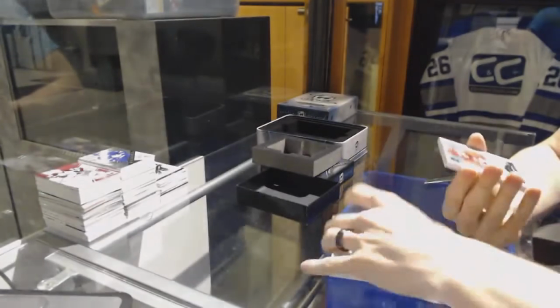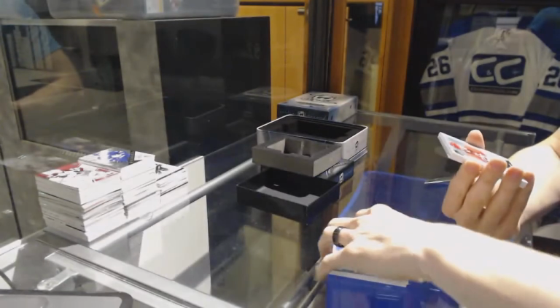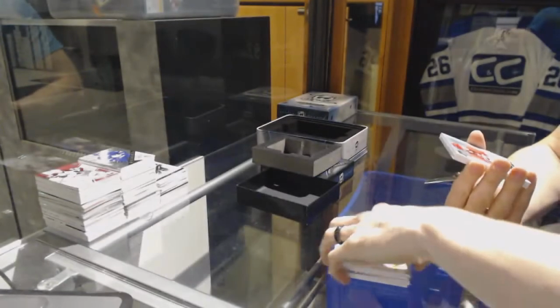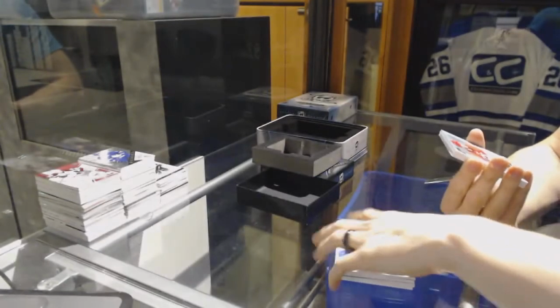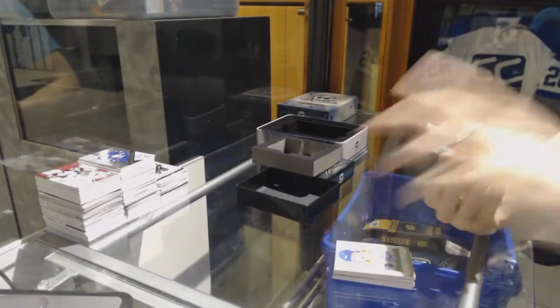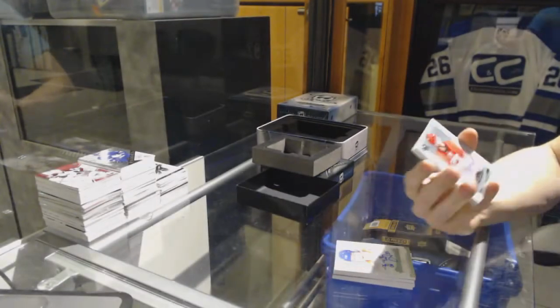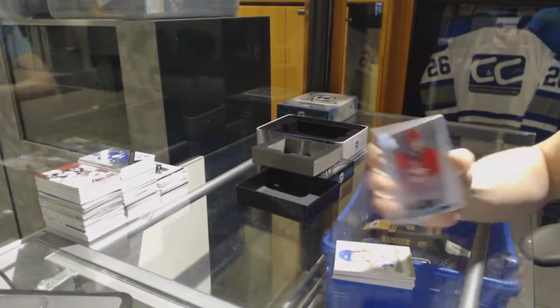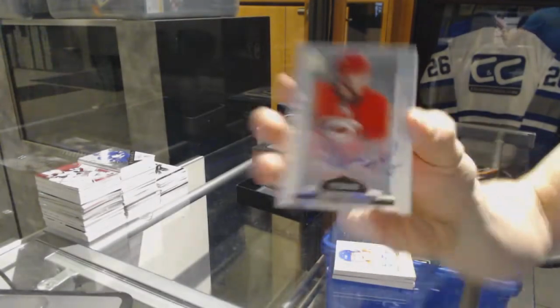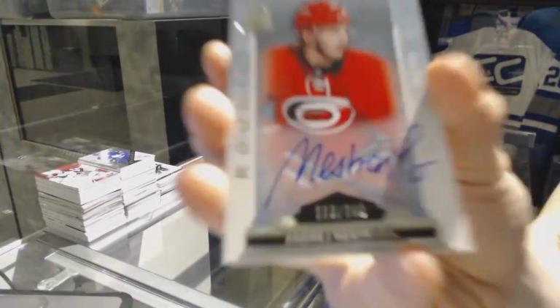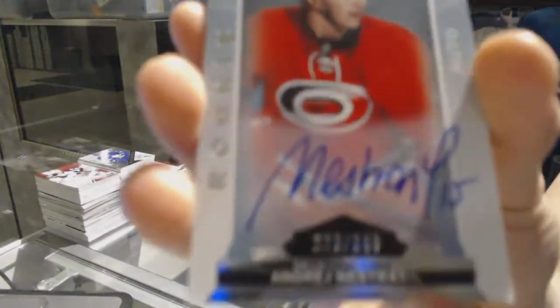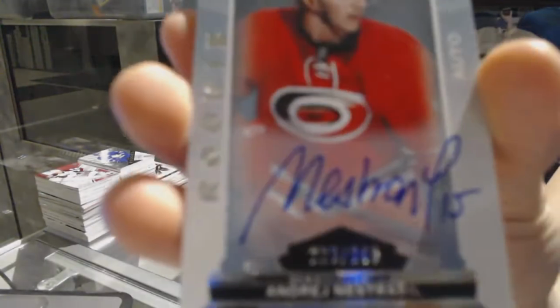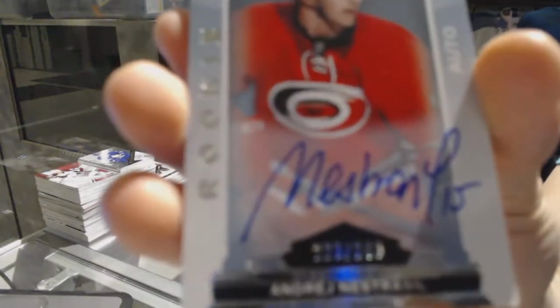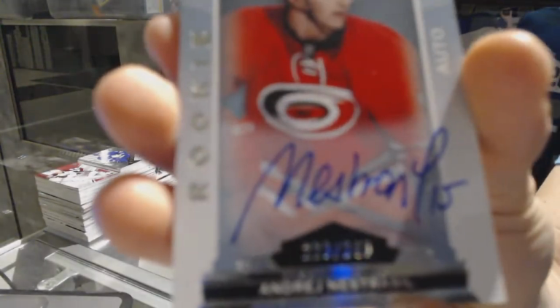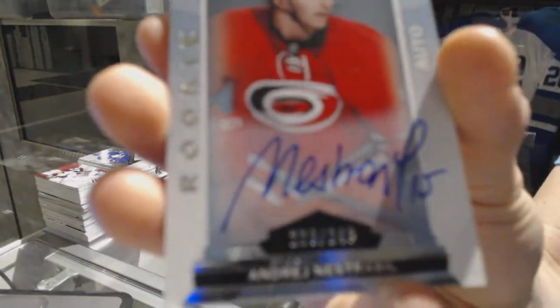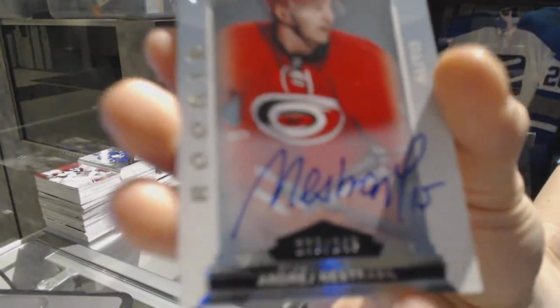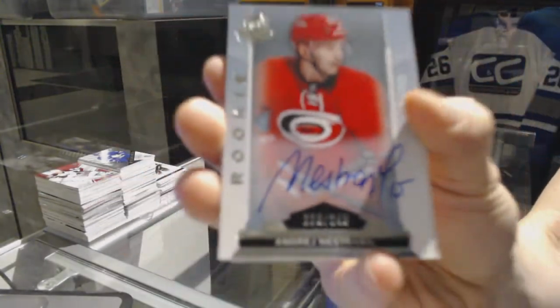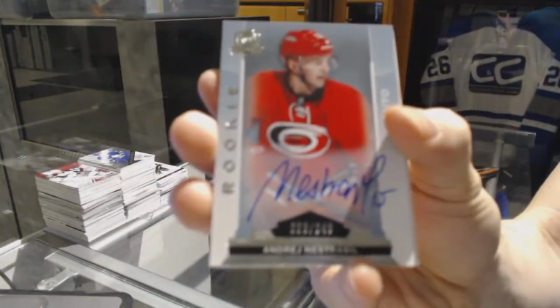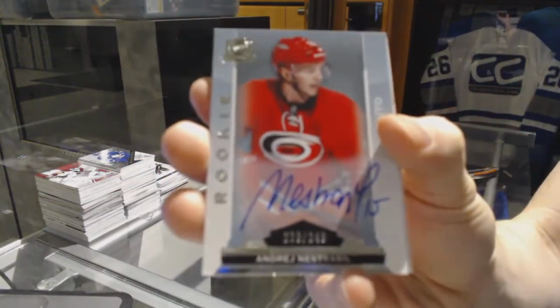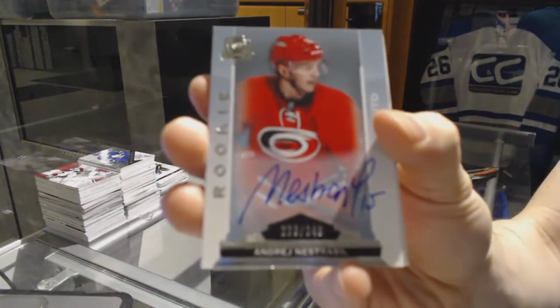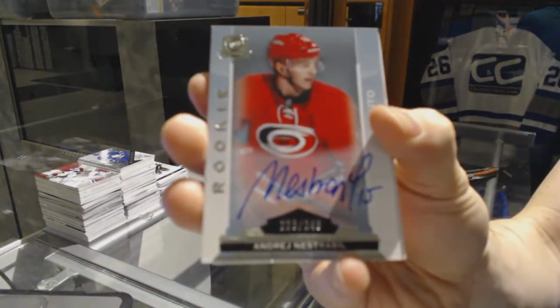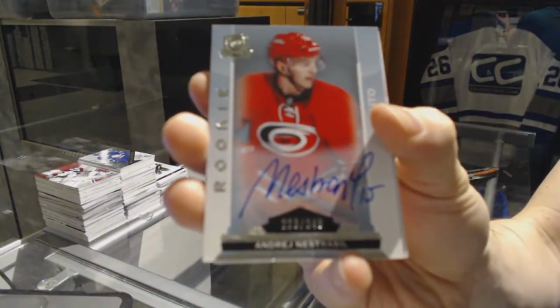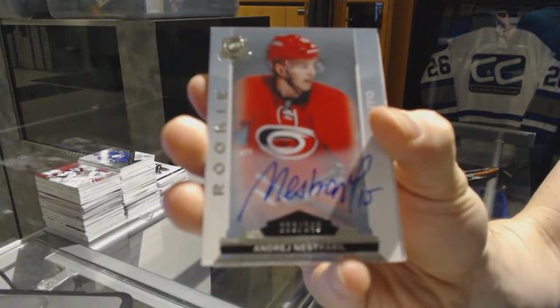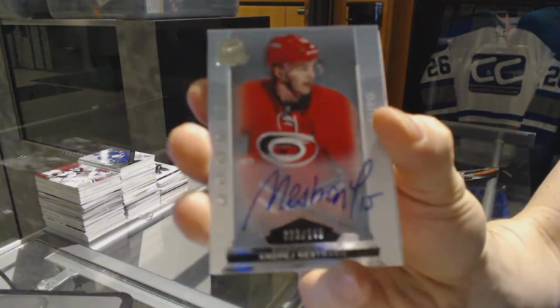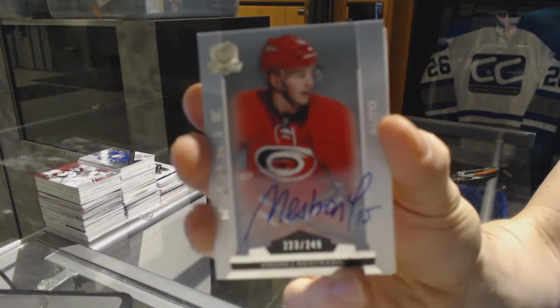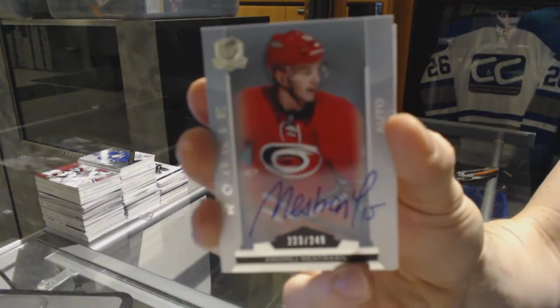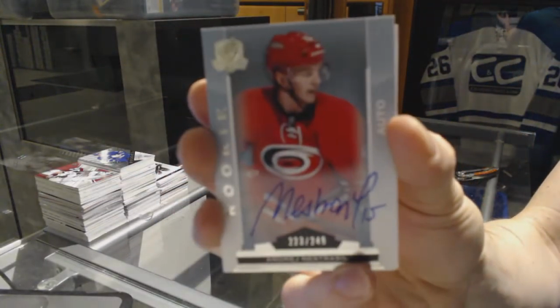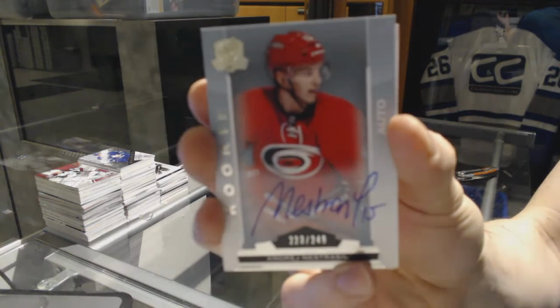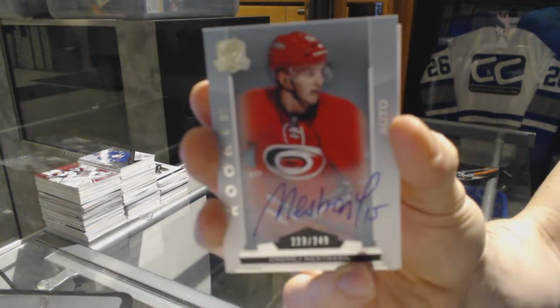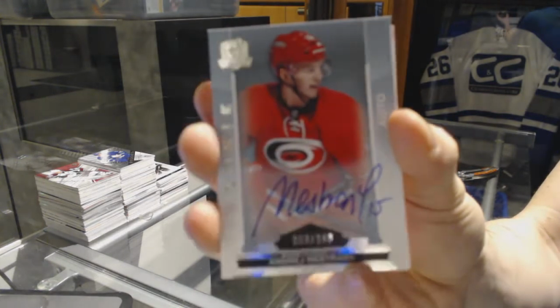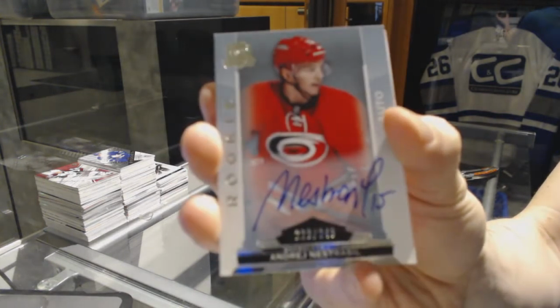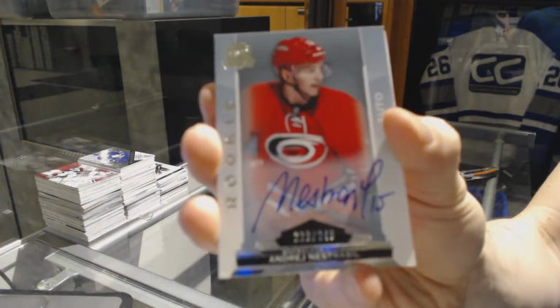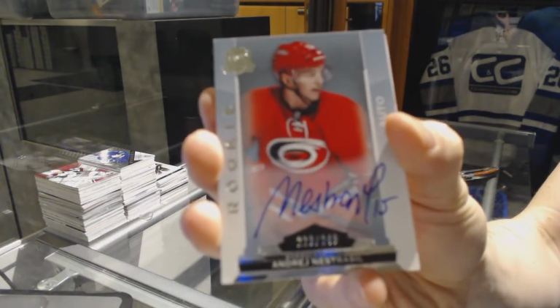We've got a rookie autograph number 249 for the Ottawa Senators, Andre Nestersil.